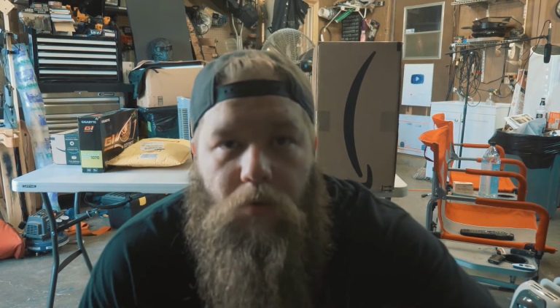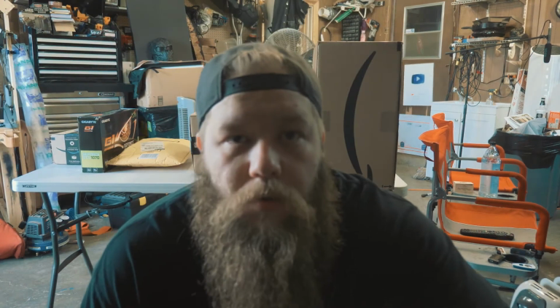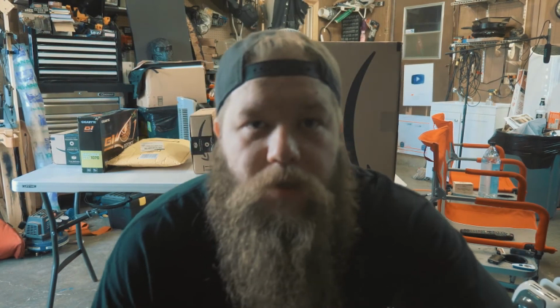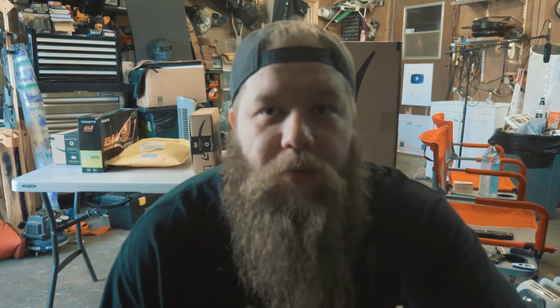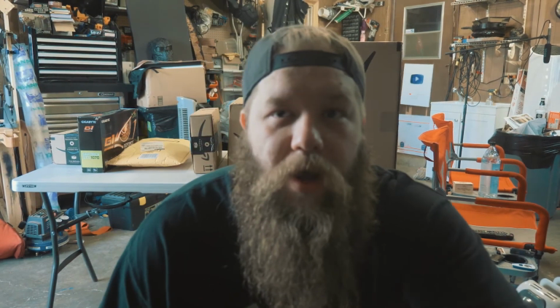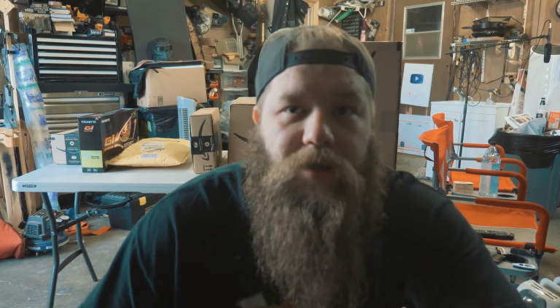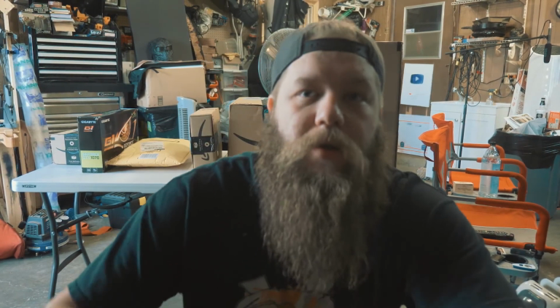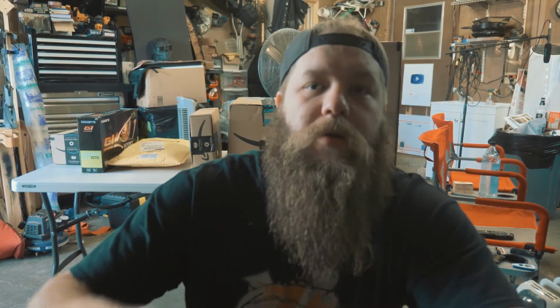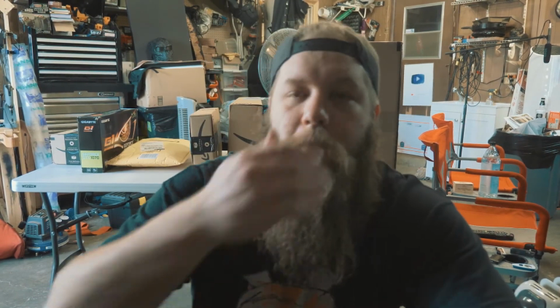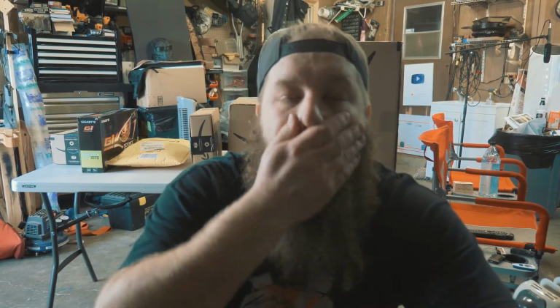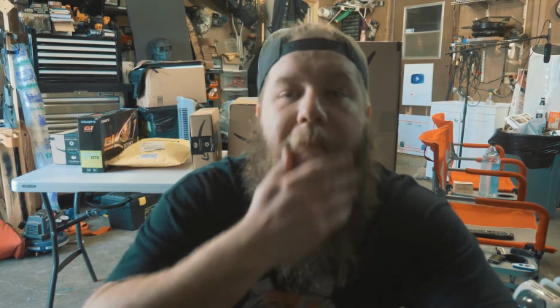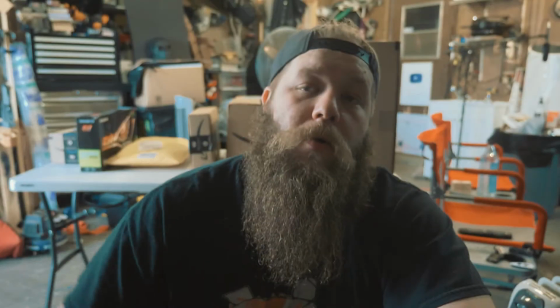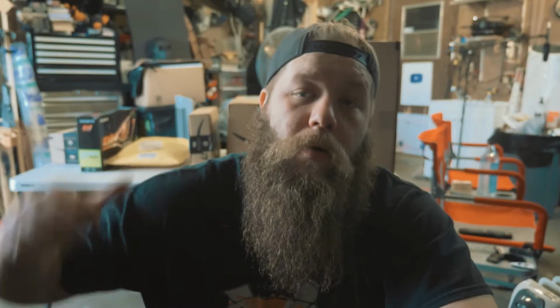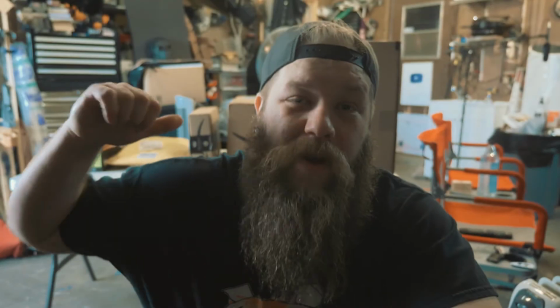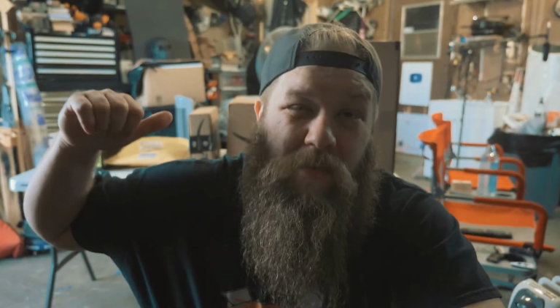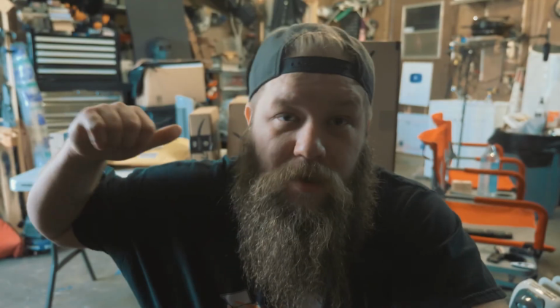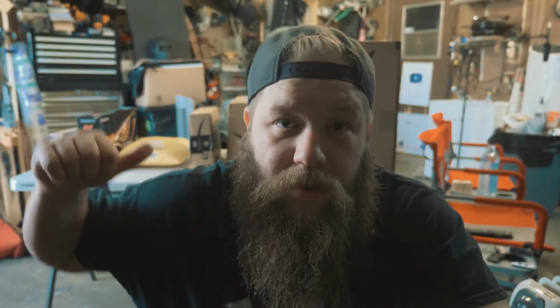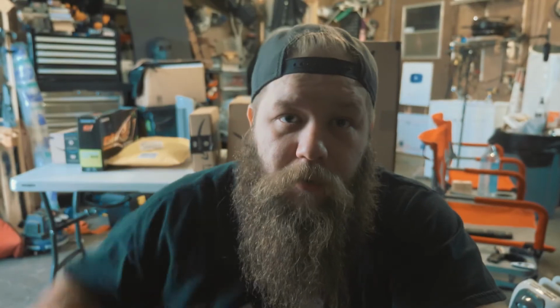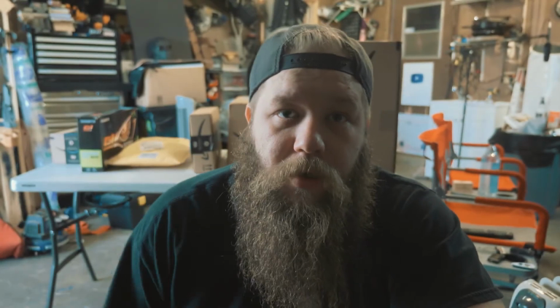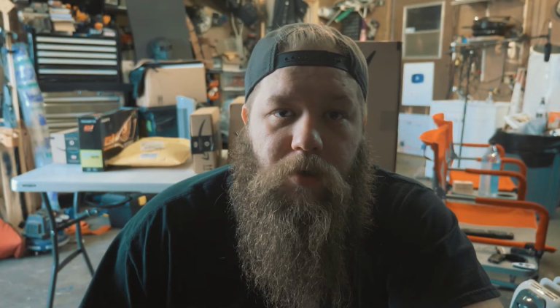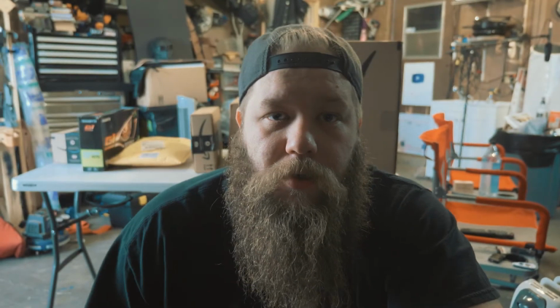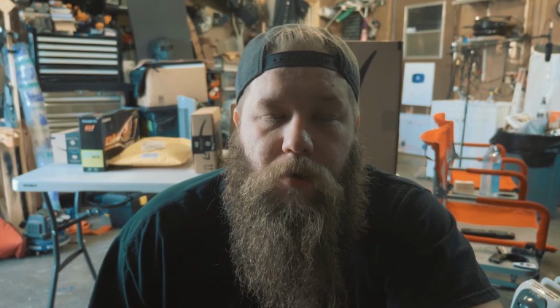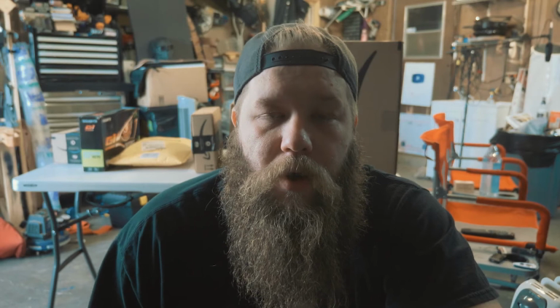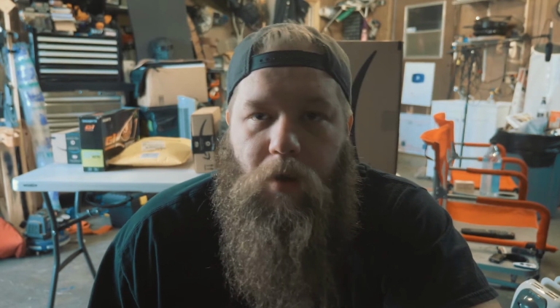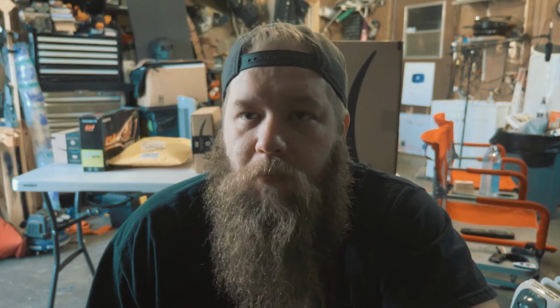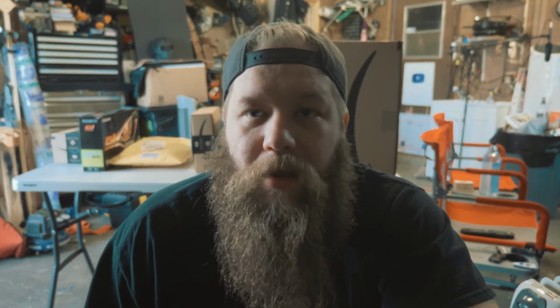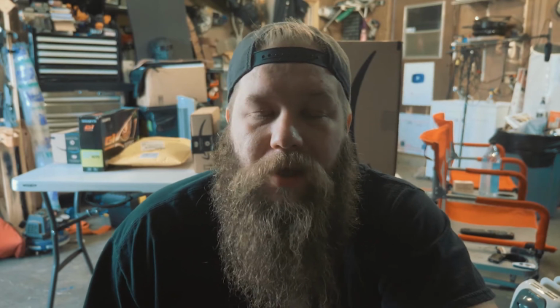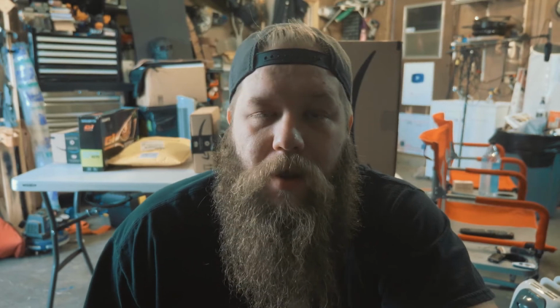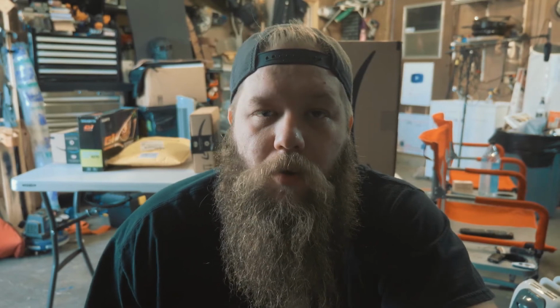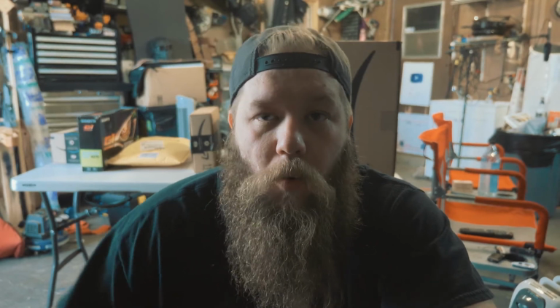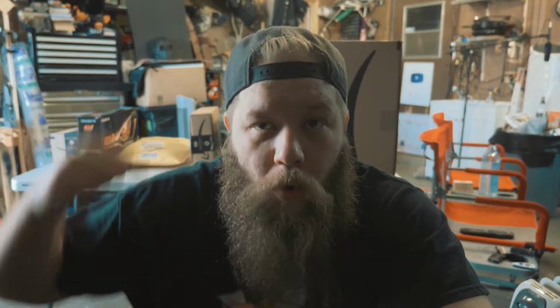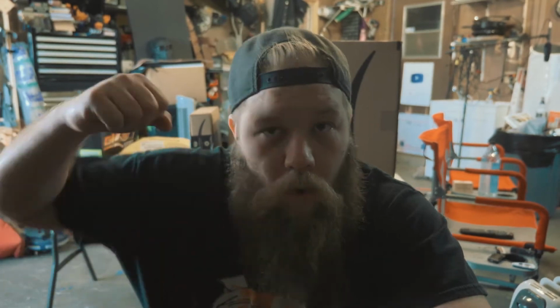What's up guys? We got boxes to open, so mail day. Woohoo!